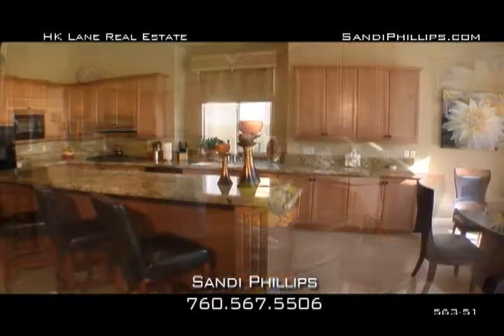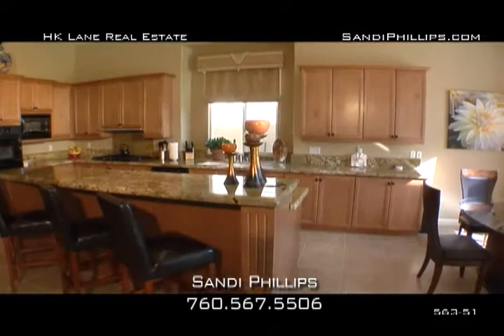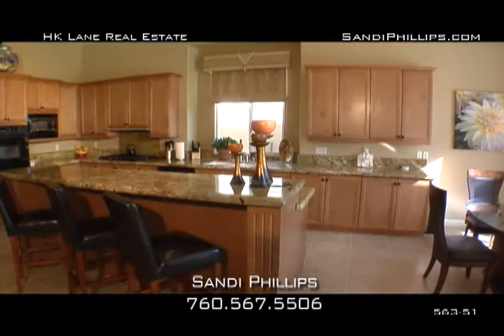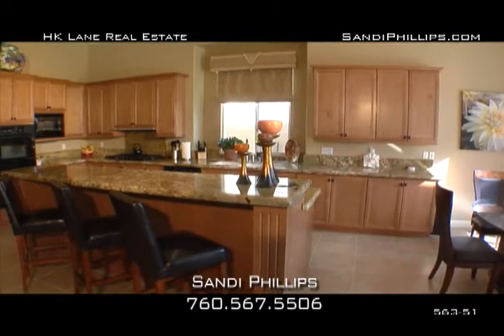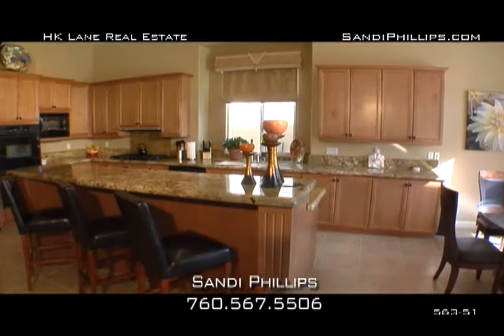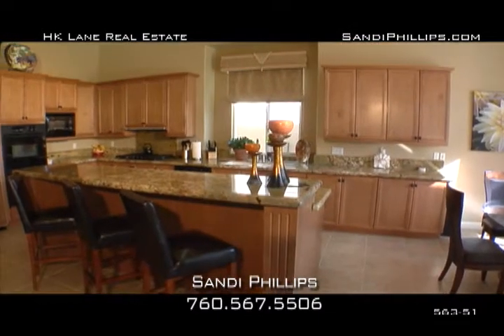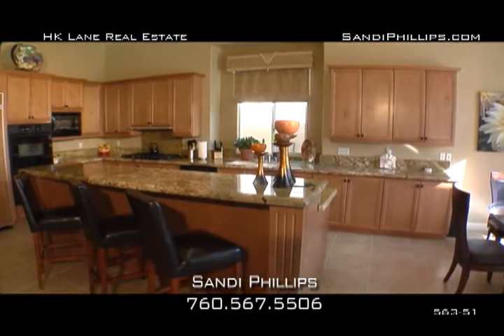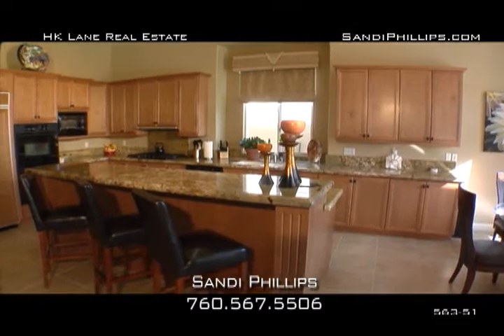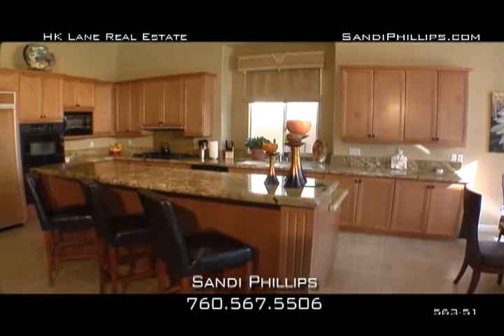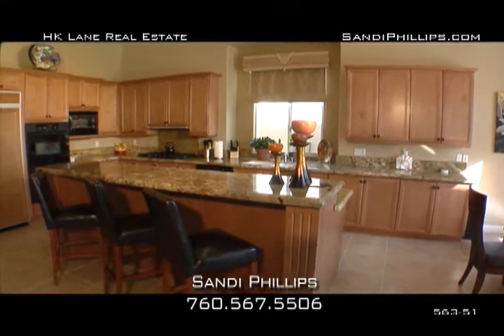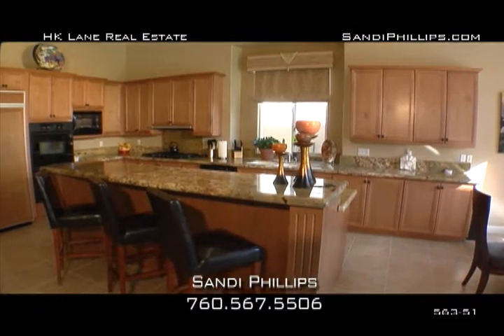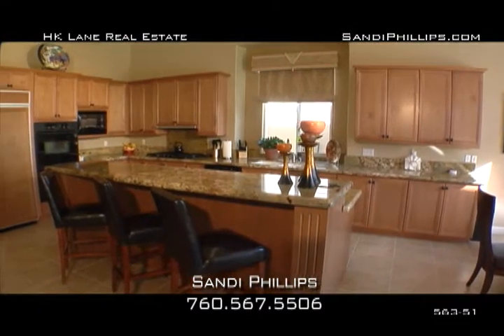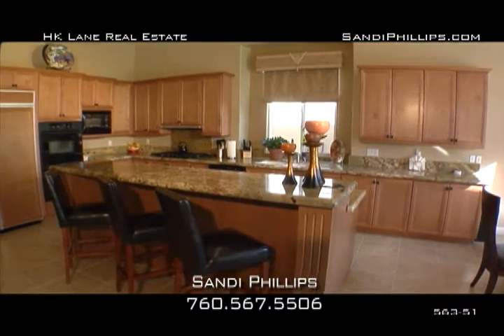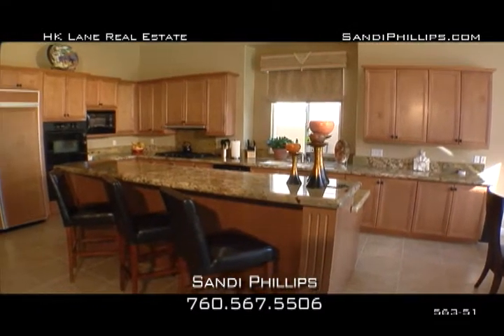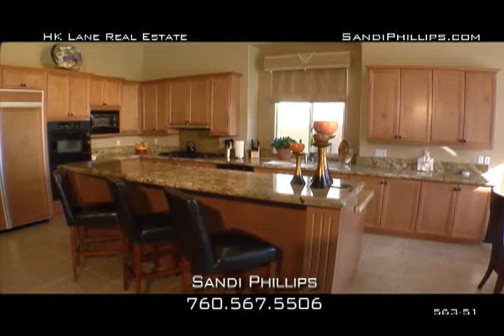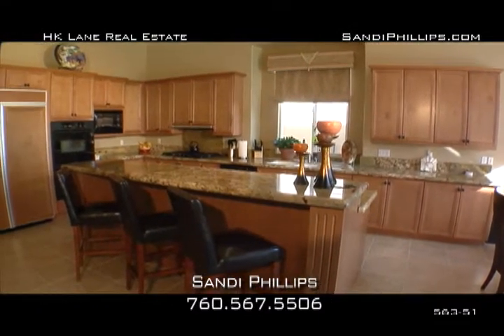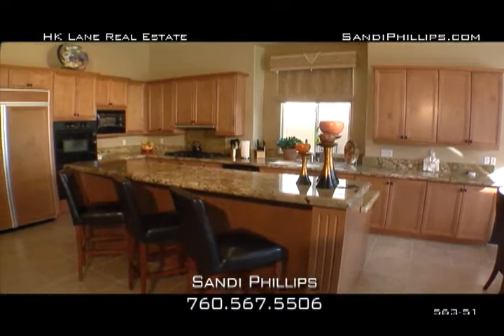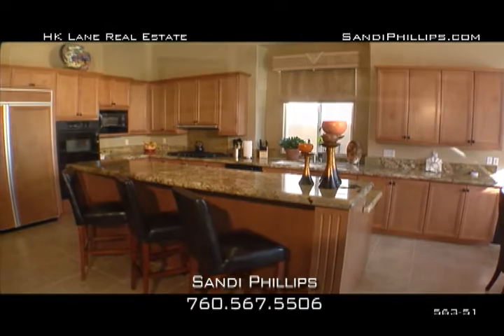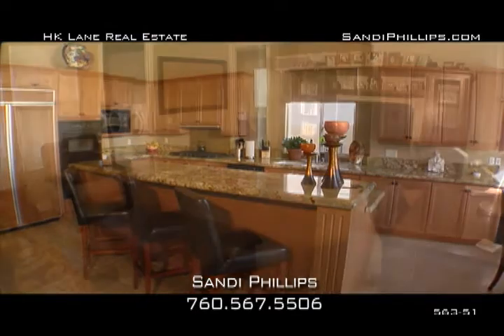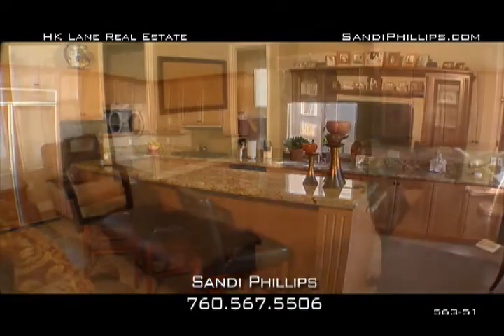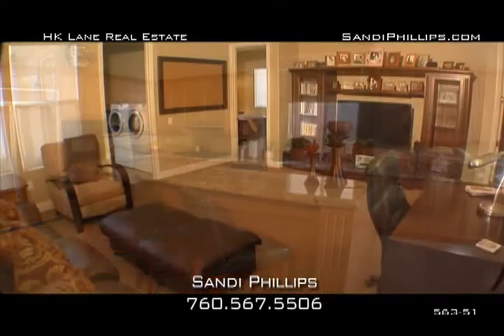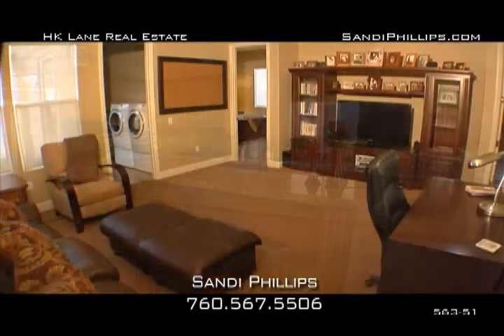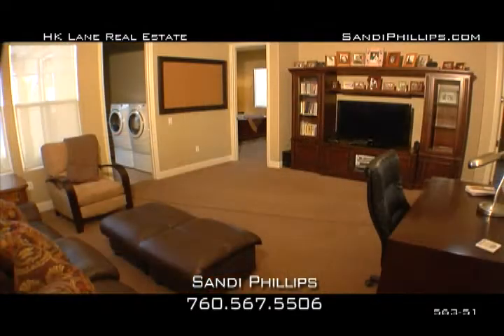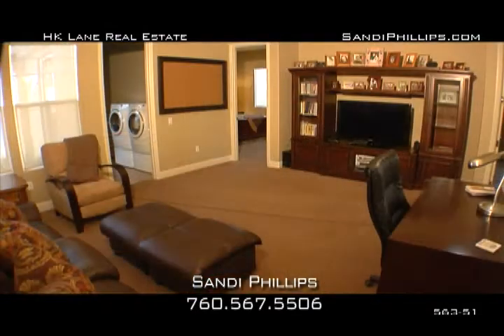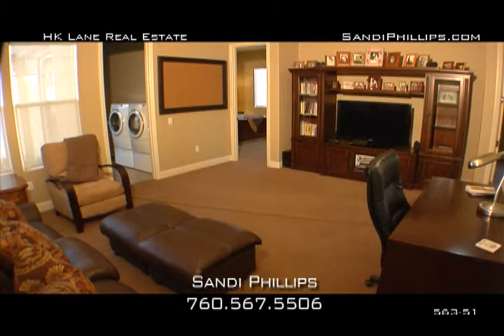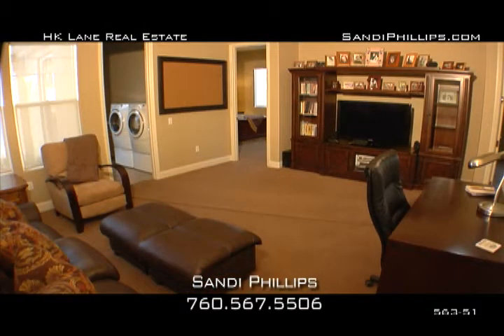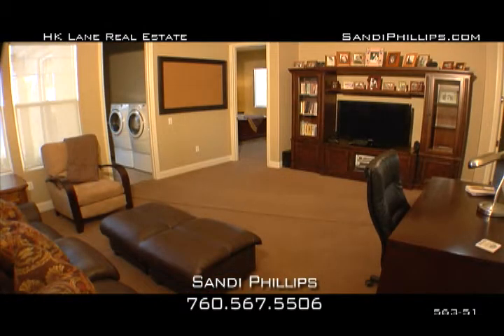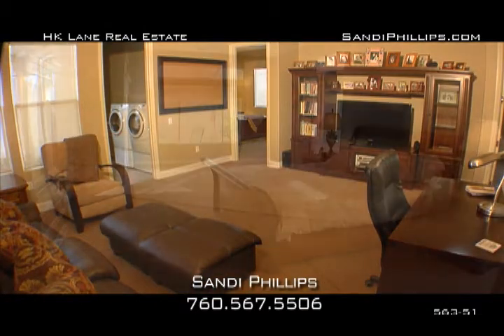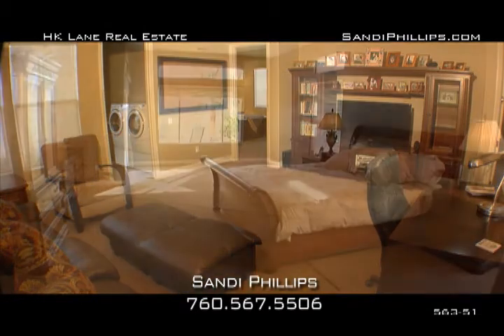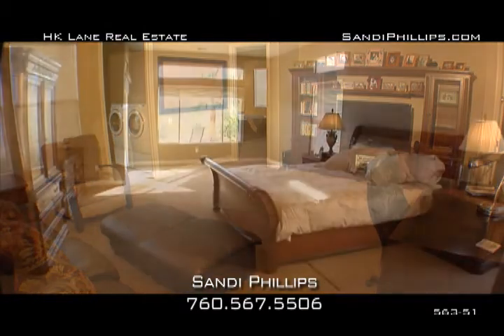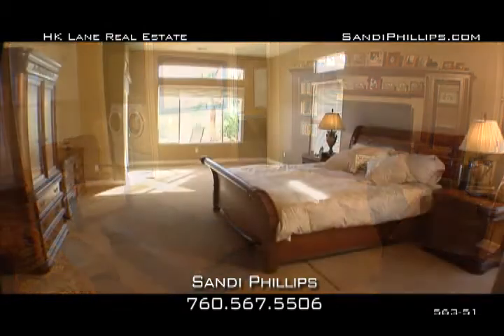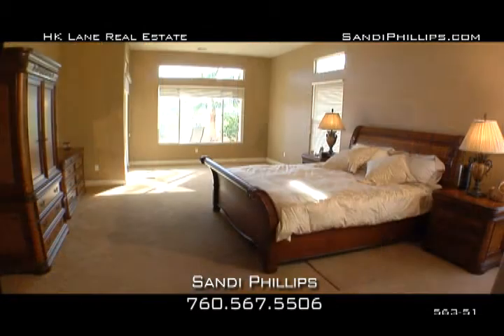4,057 square feet, four bedrooms, four and a half baths, one million three forty-nine.